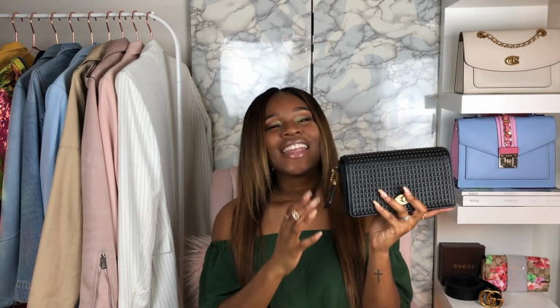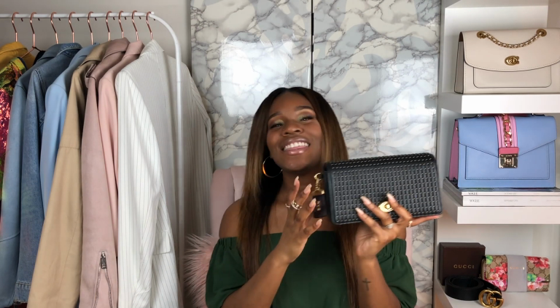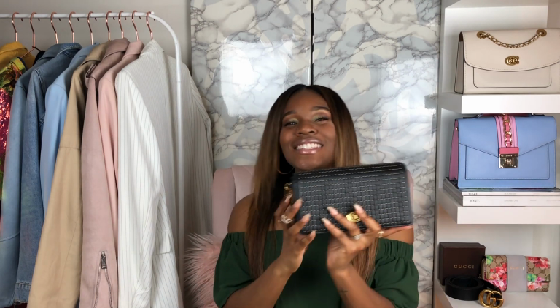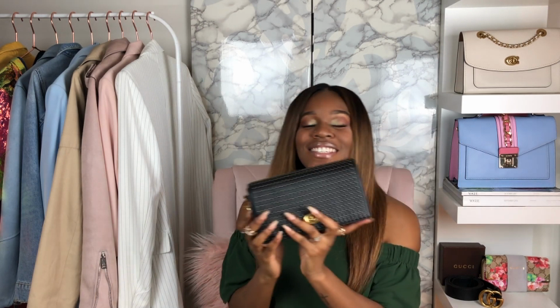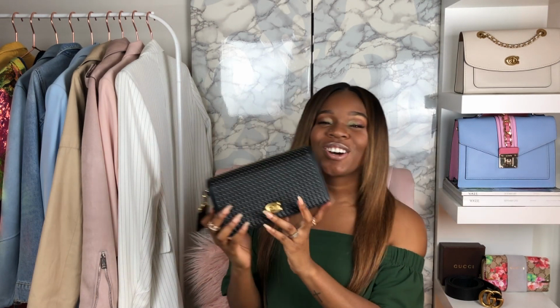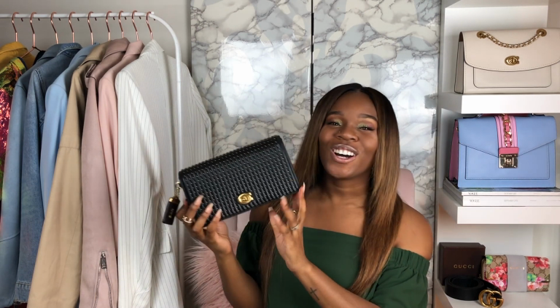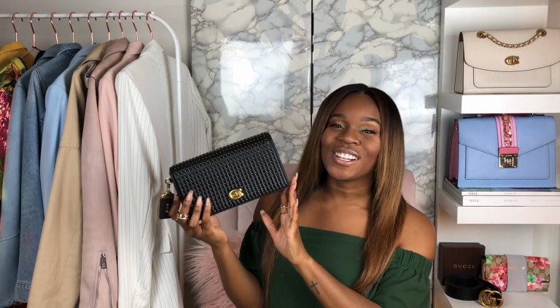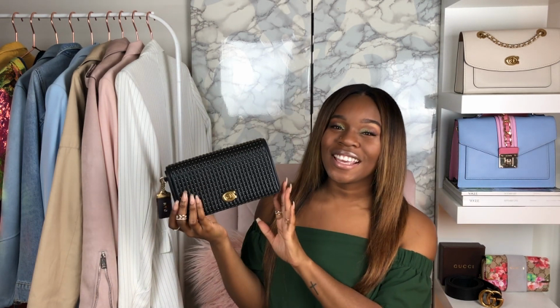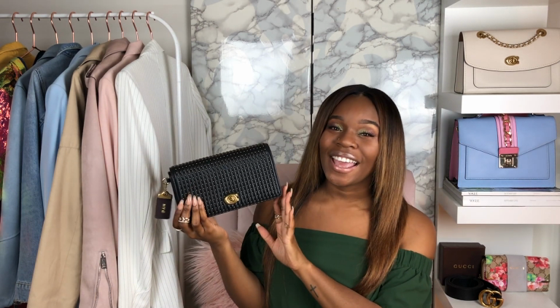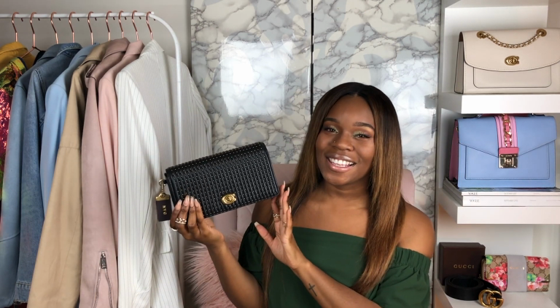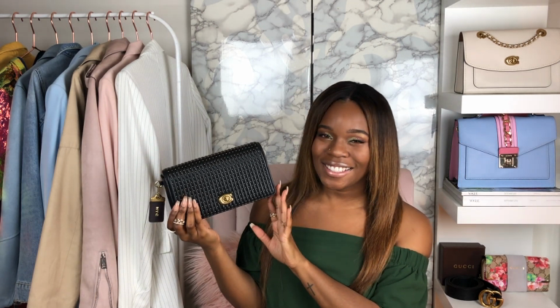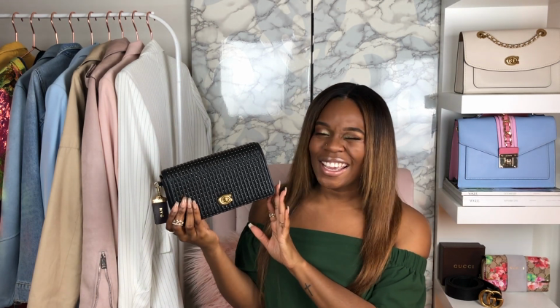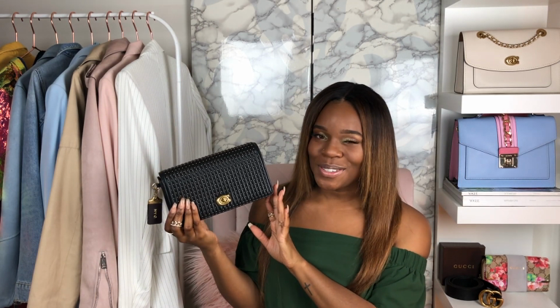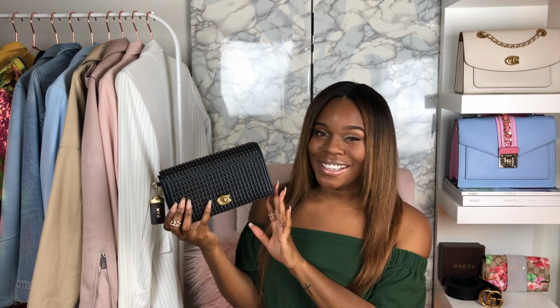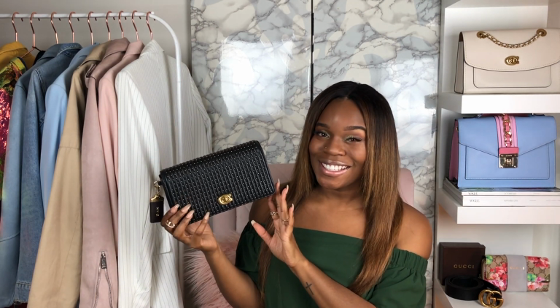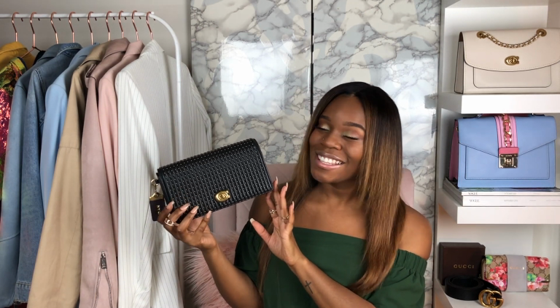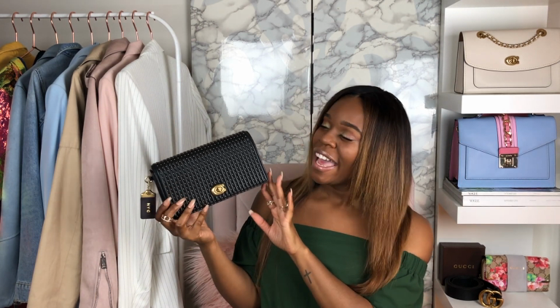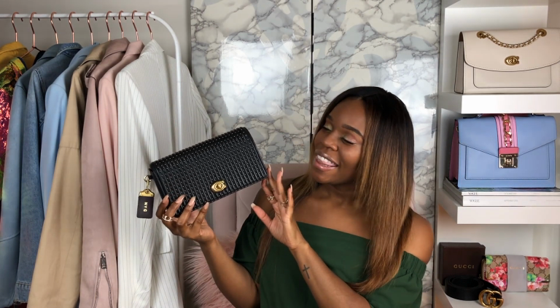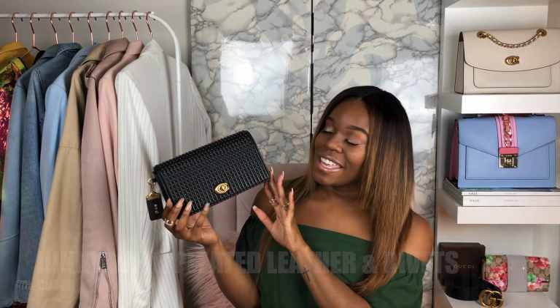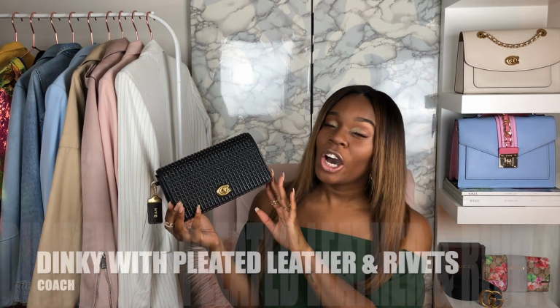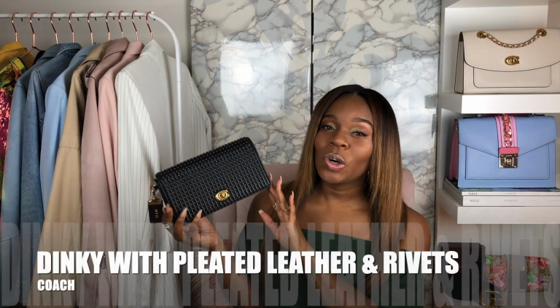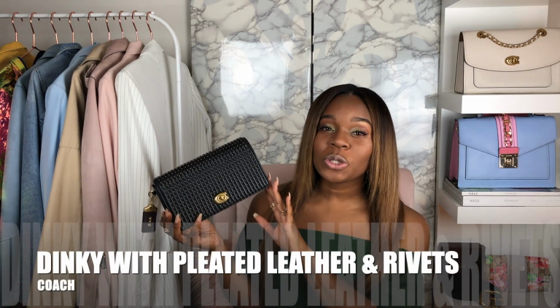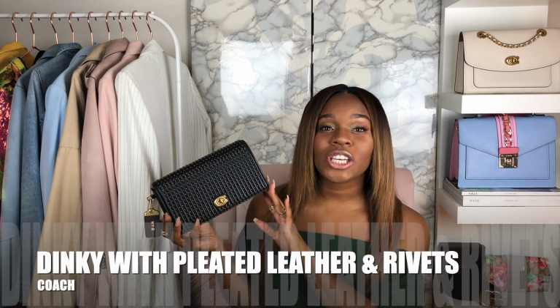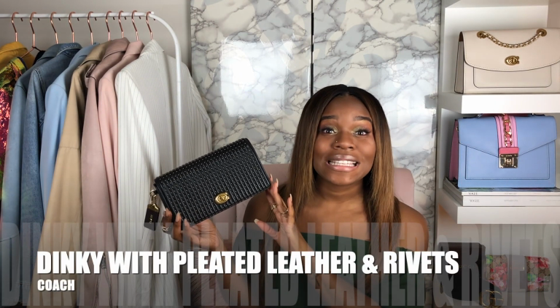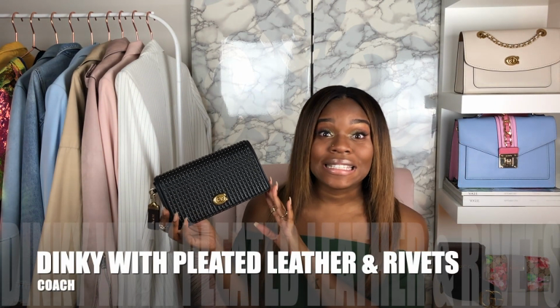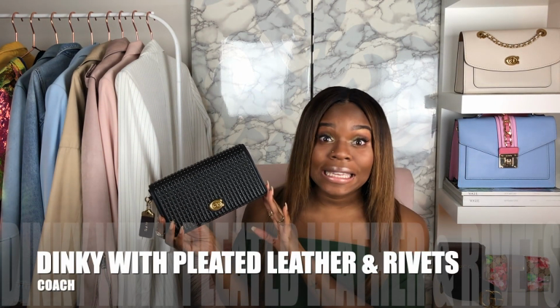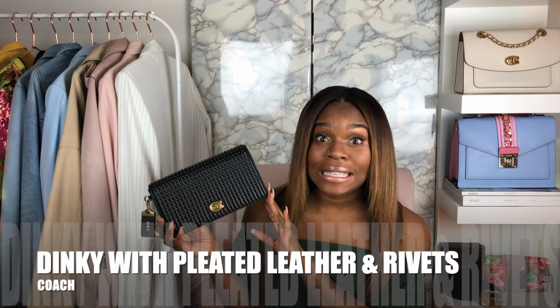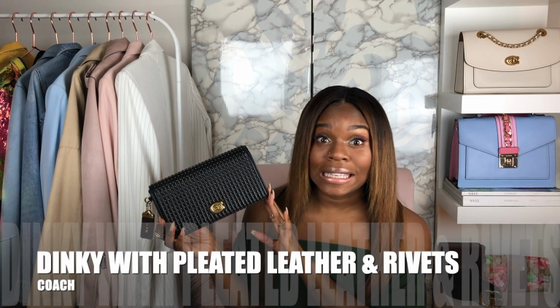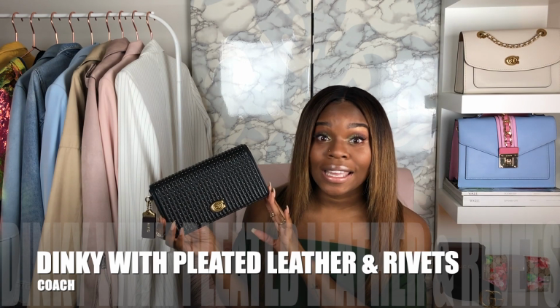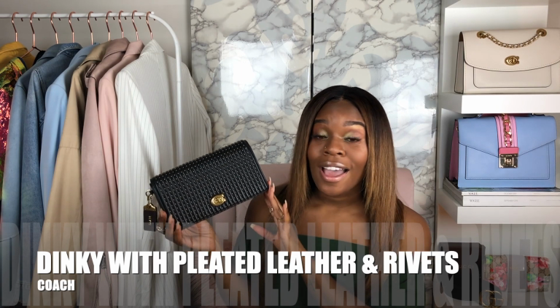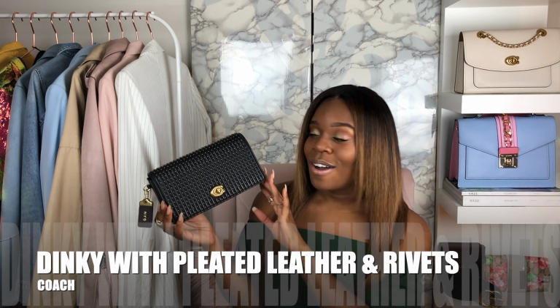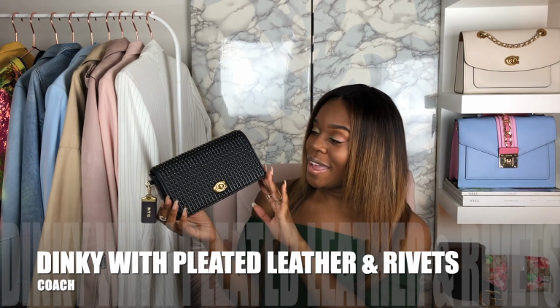Those videos are great to watch before this third one, because this third one saved the best for last. So here is the bag right here — this is called, as the title says, the Coach Dinky.